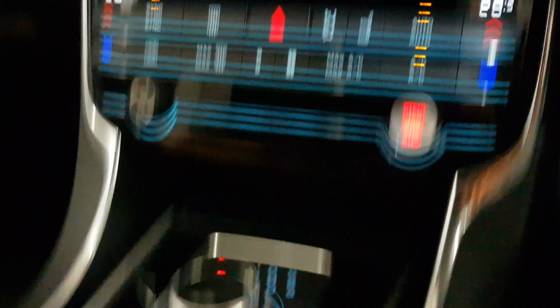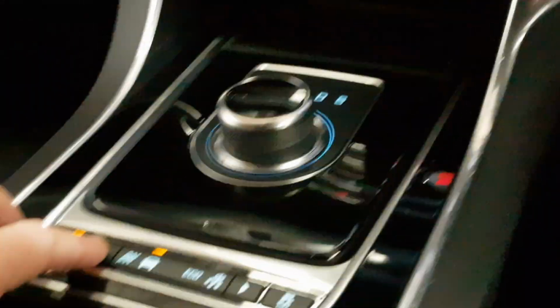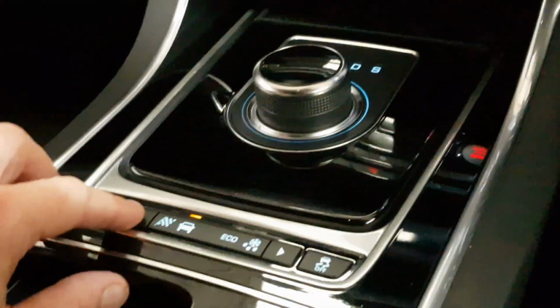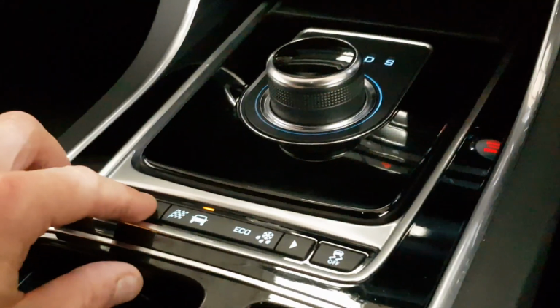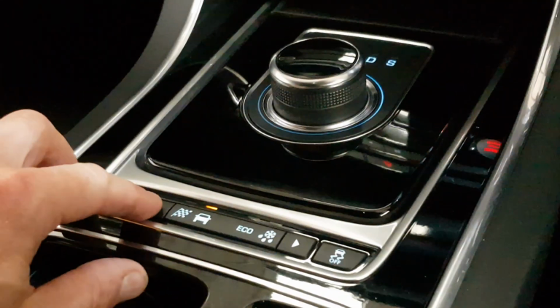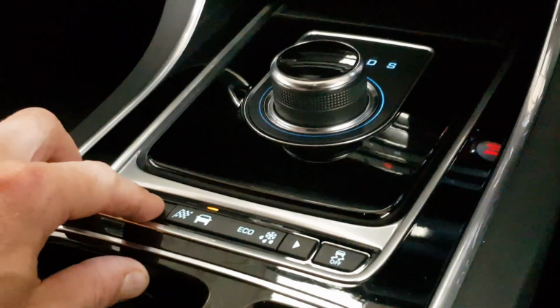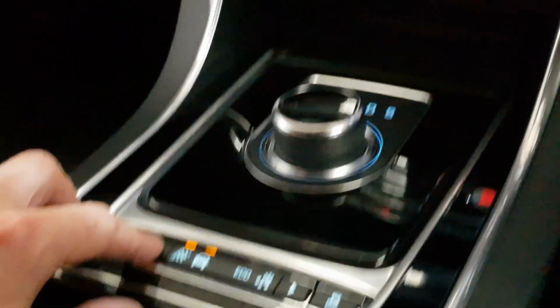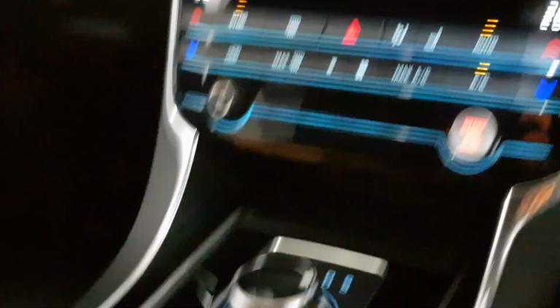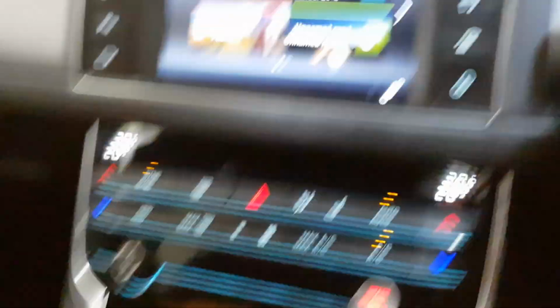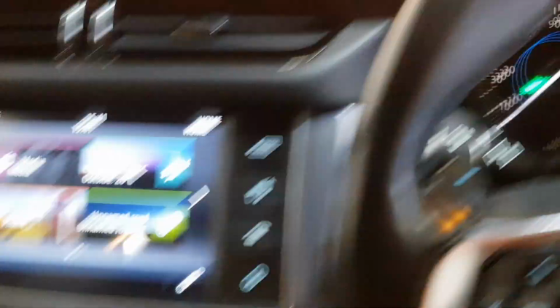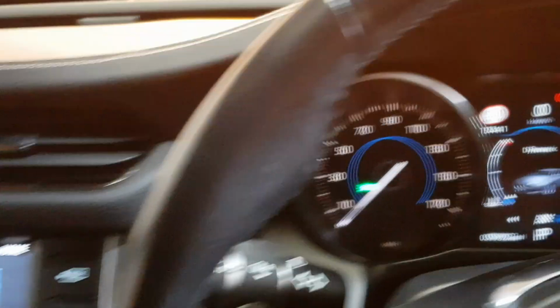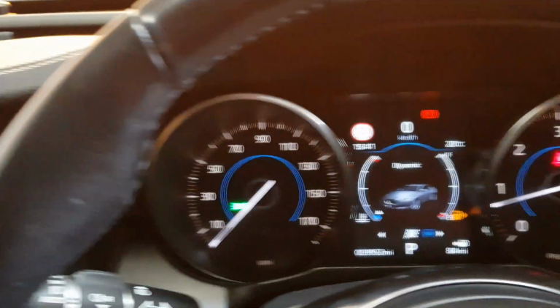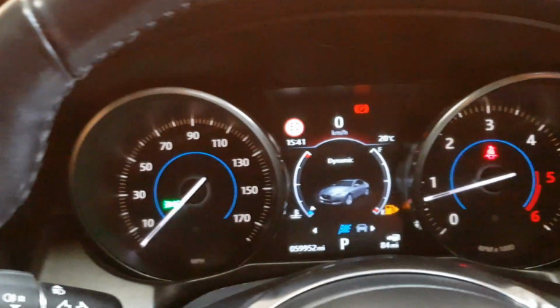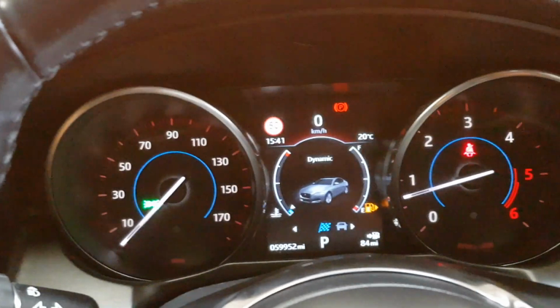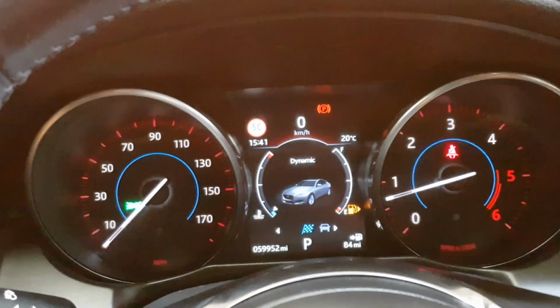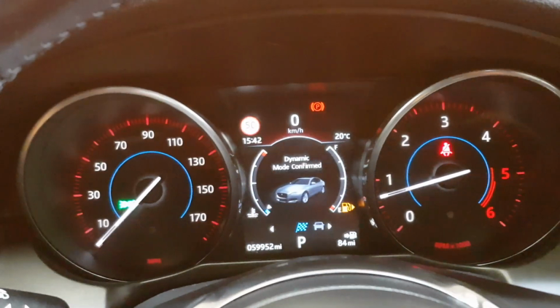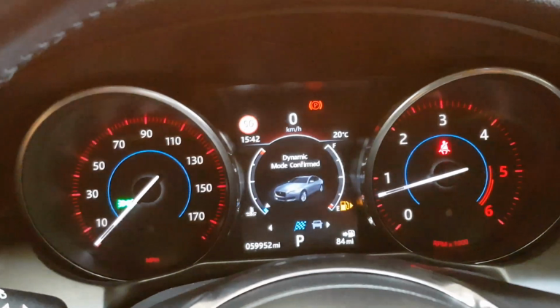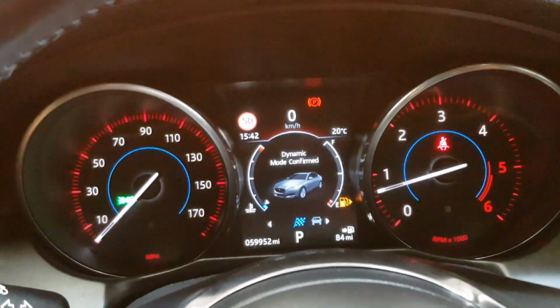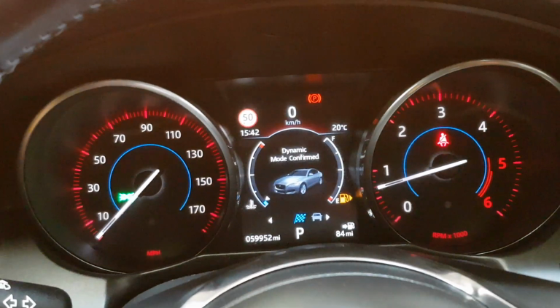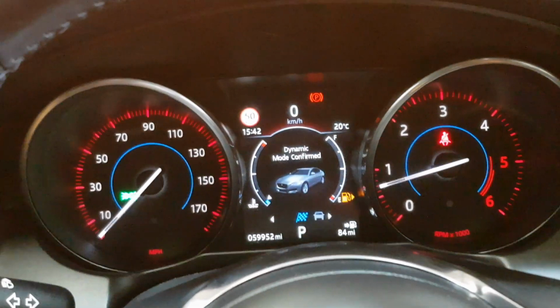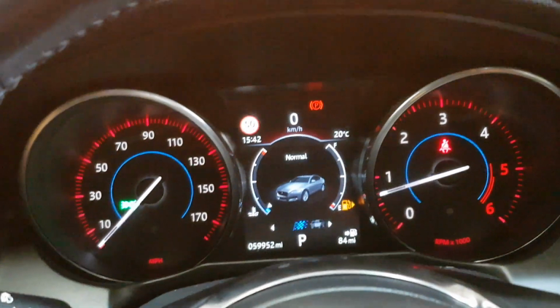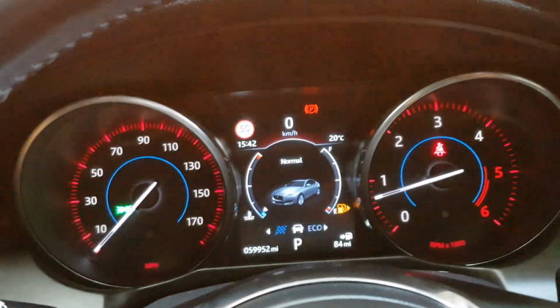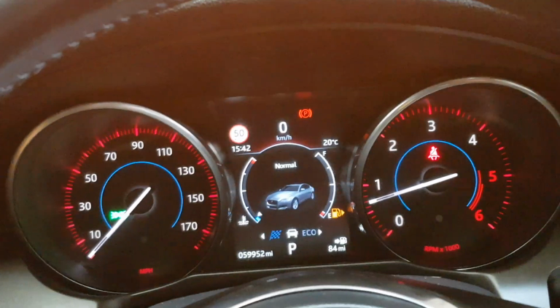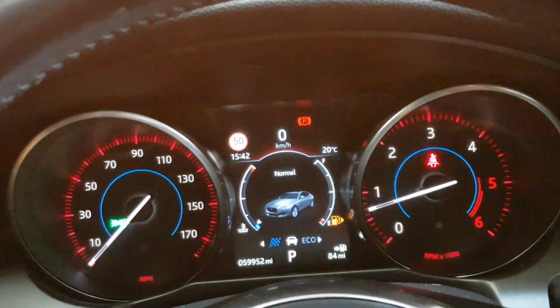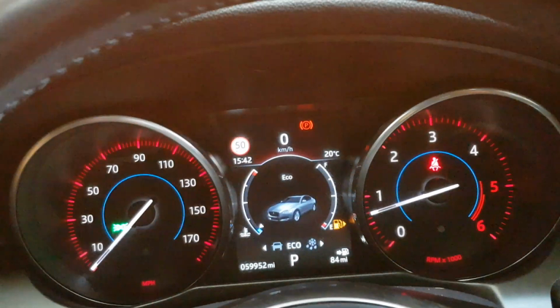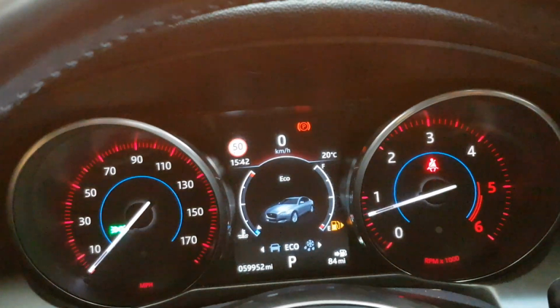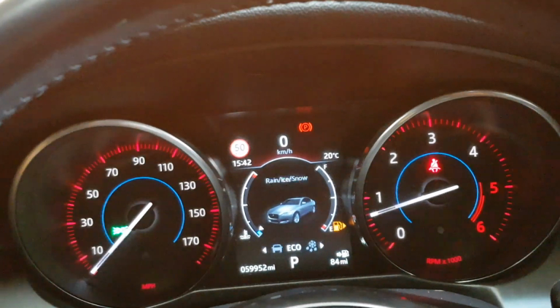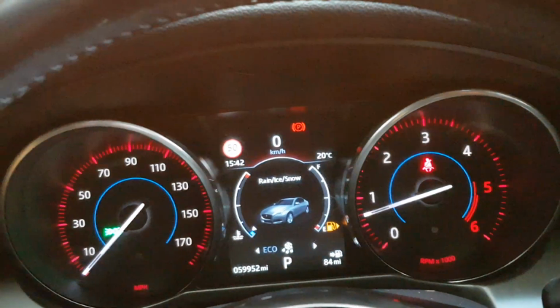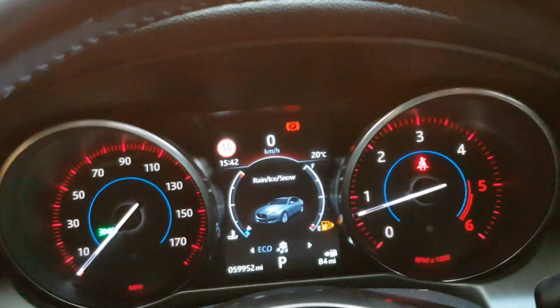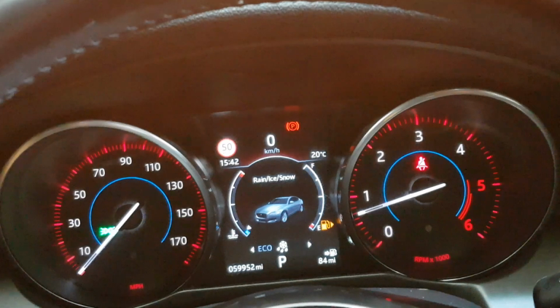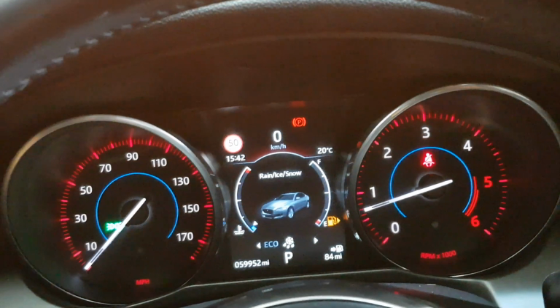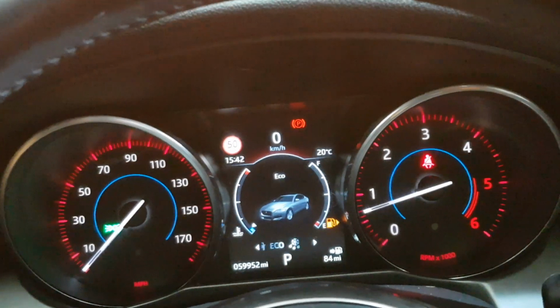There are different modes of driving: sporty mode is Dynamic — the screen goes red — along with Normal, Economical, and Winter mode.